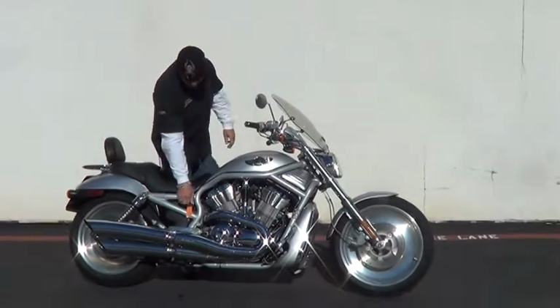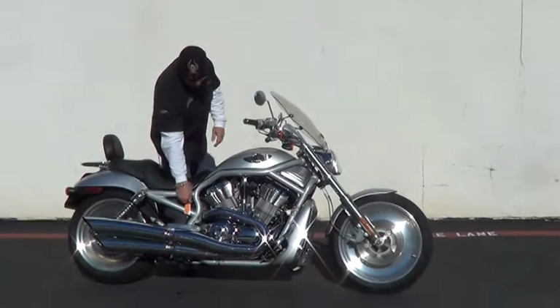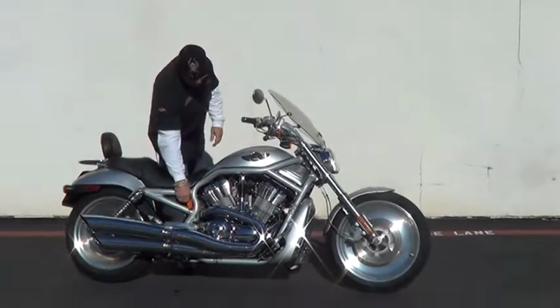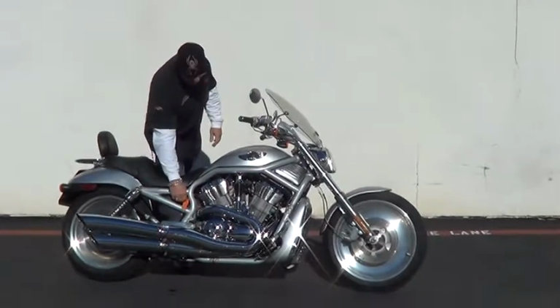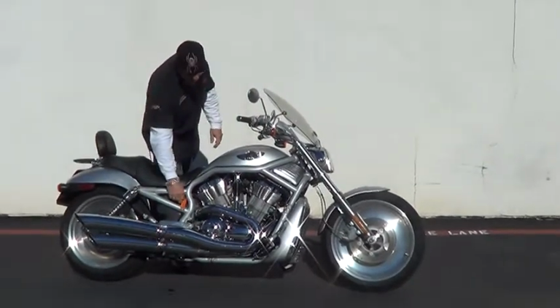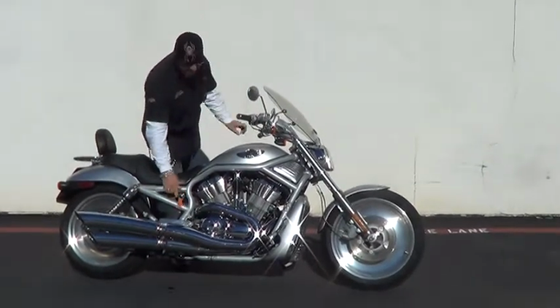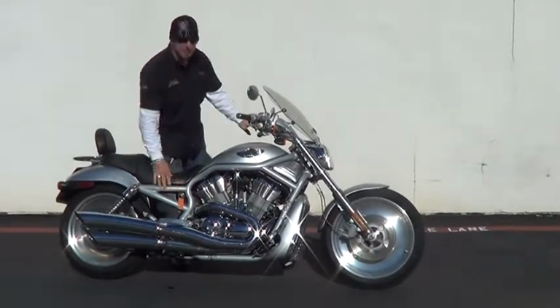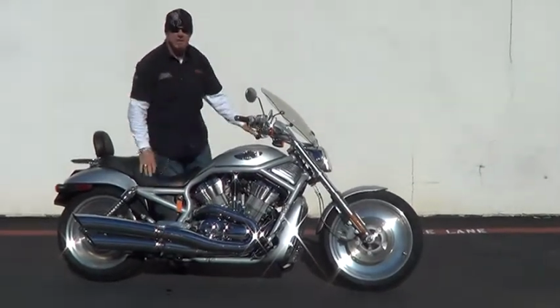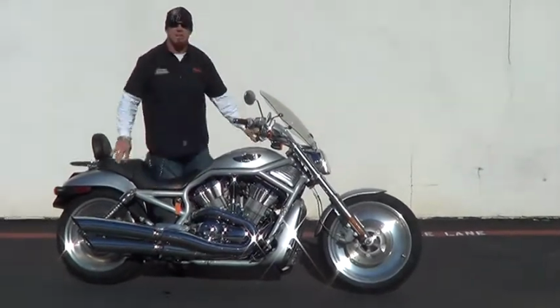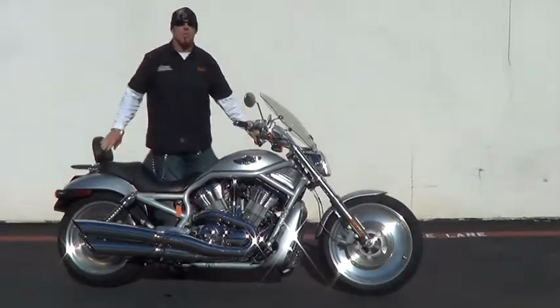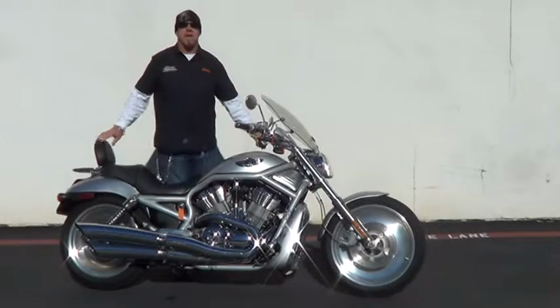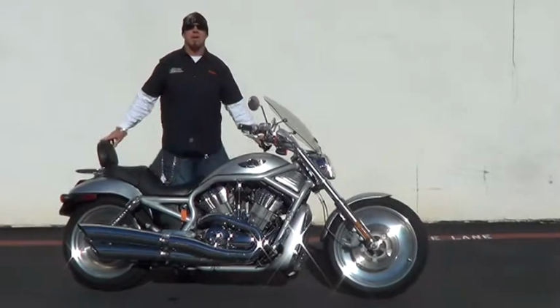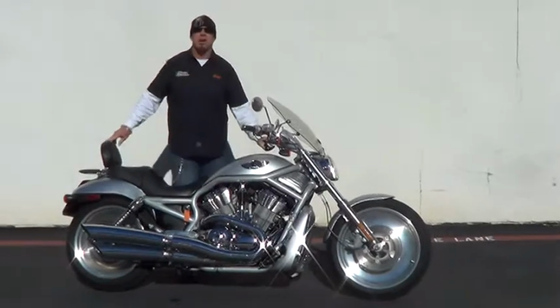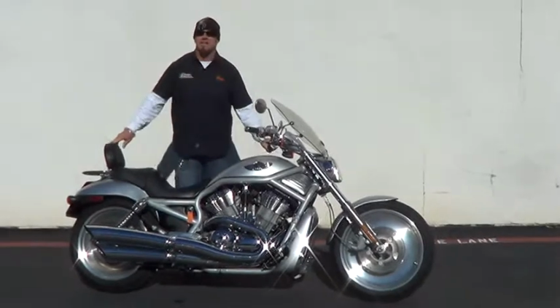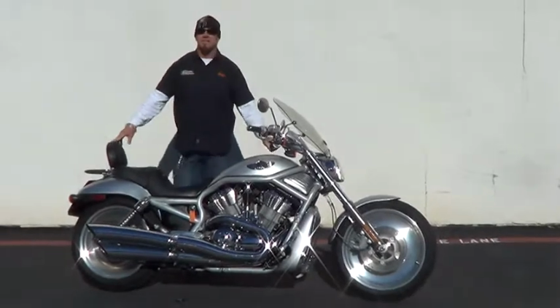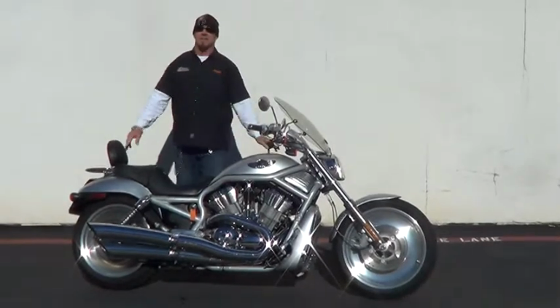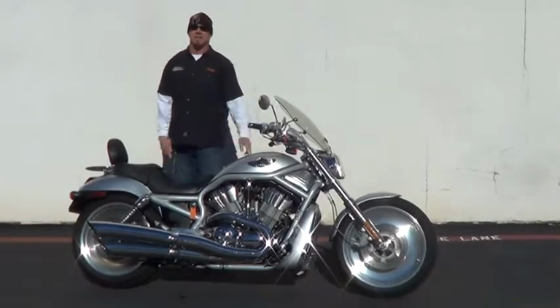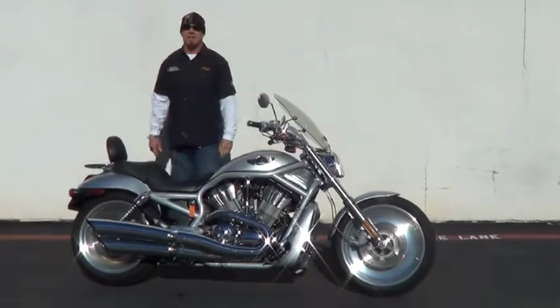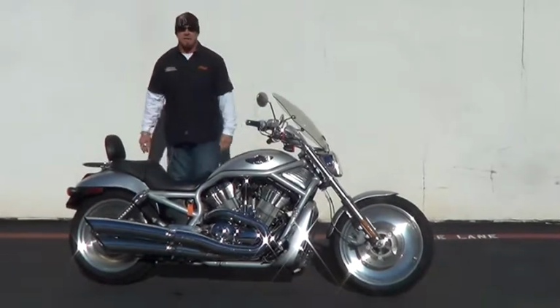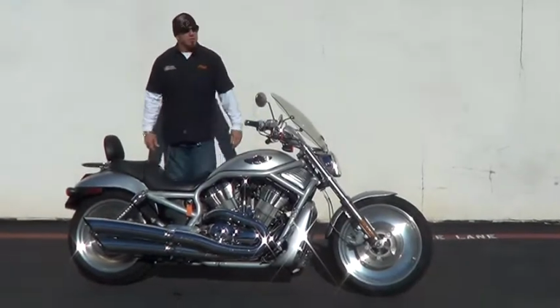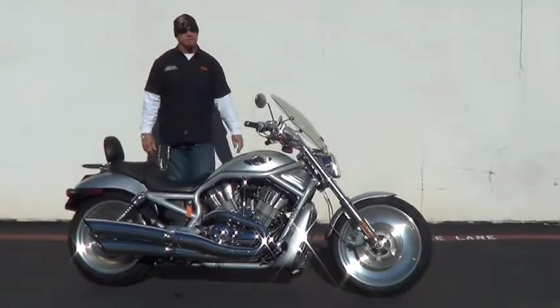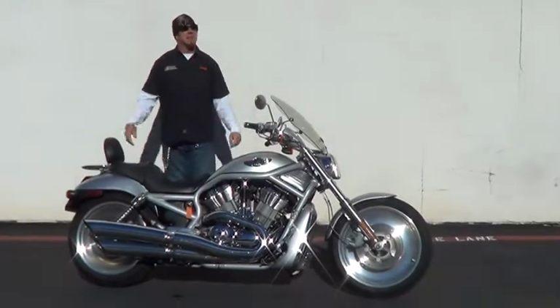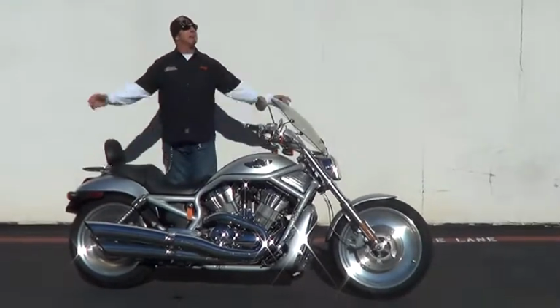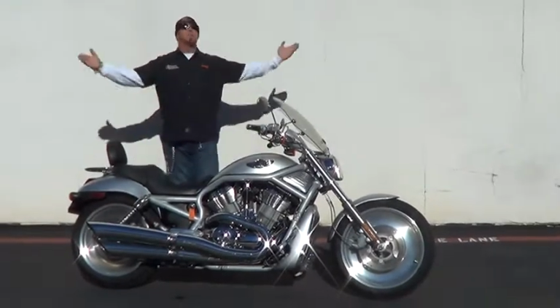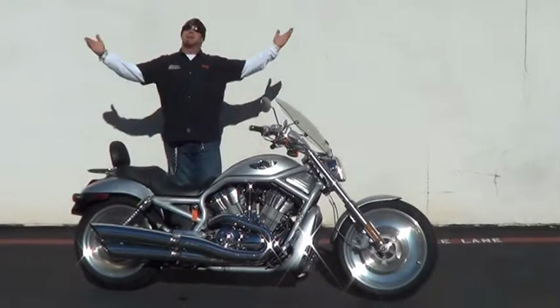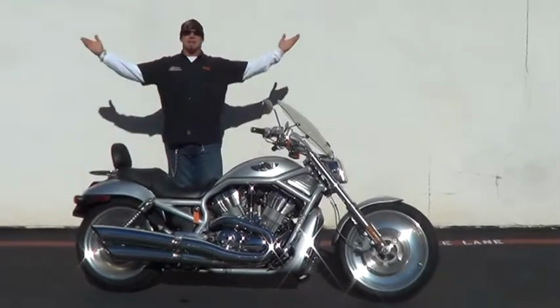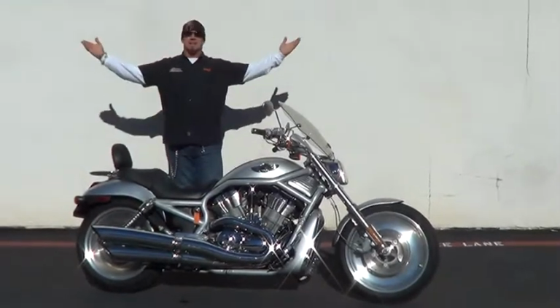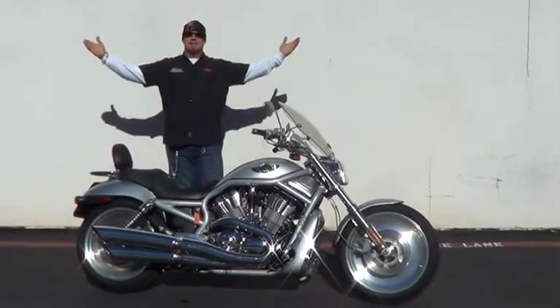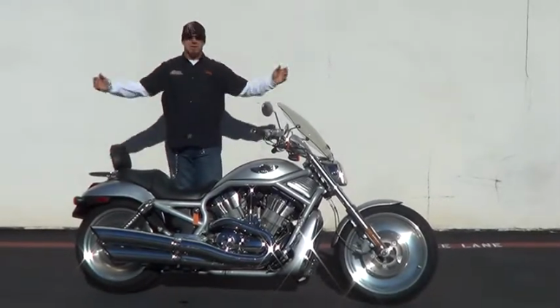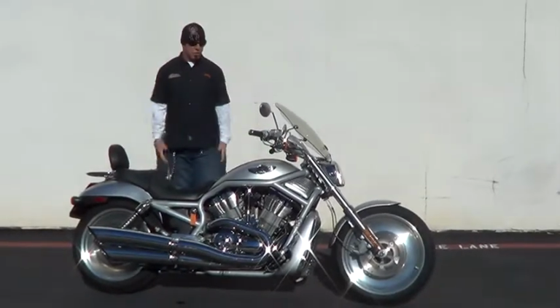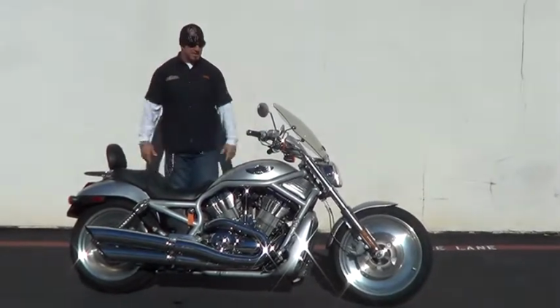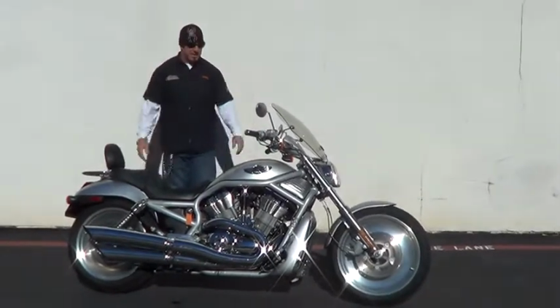Good morning. Thank you for clicking on Quaid Harley-Davidson, beautiful downtown Temecula. Warm sunny day.